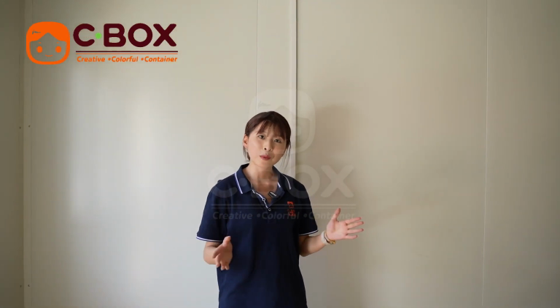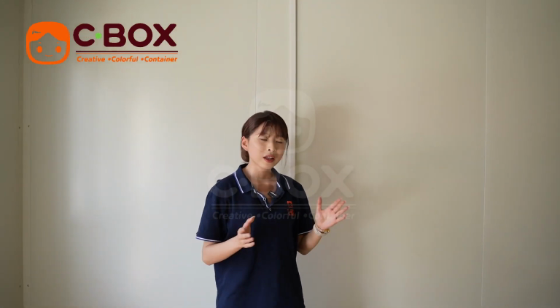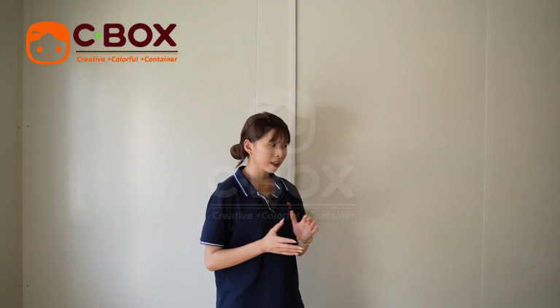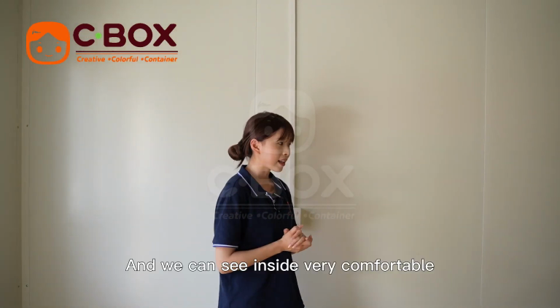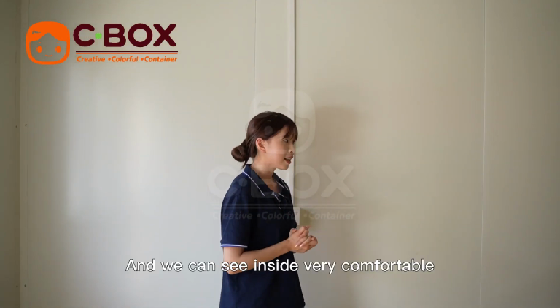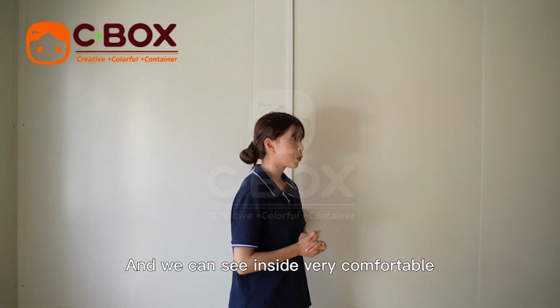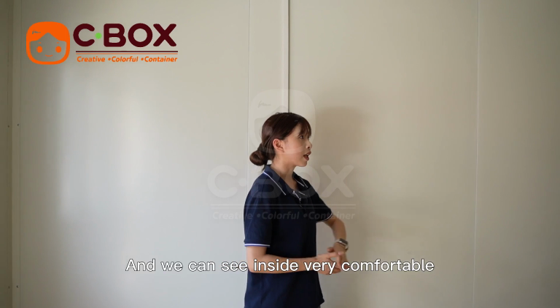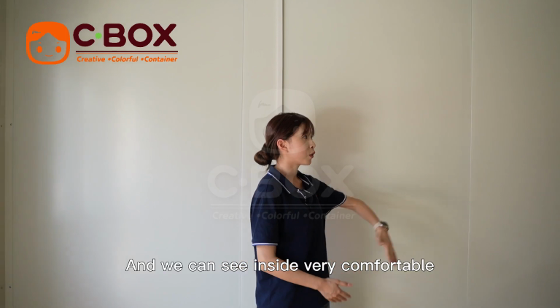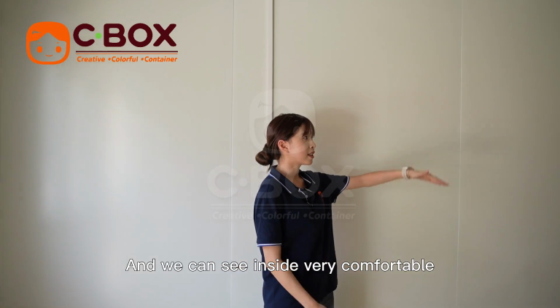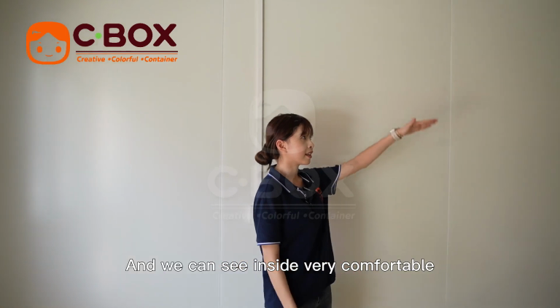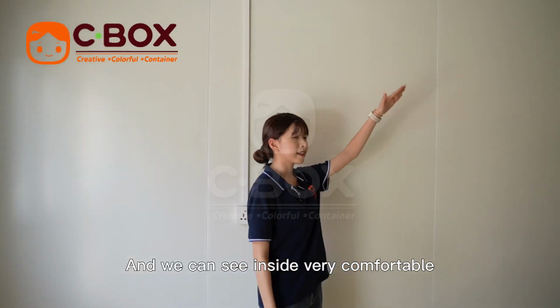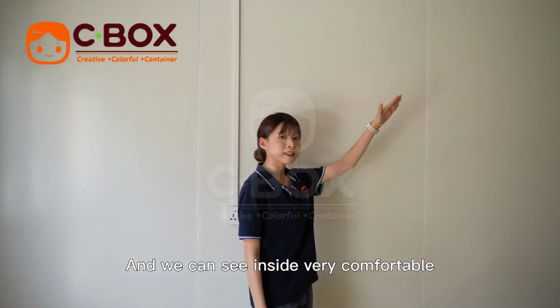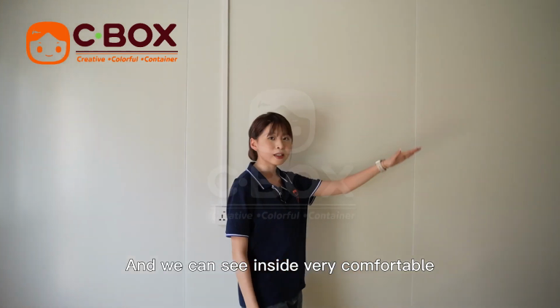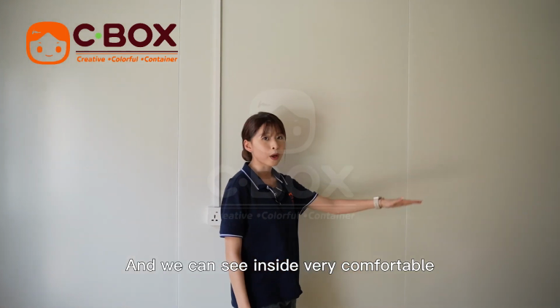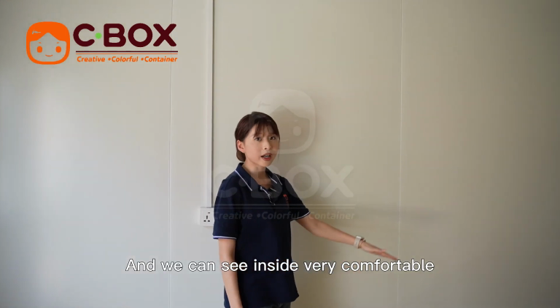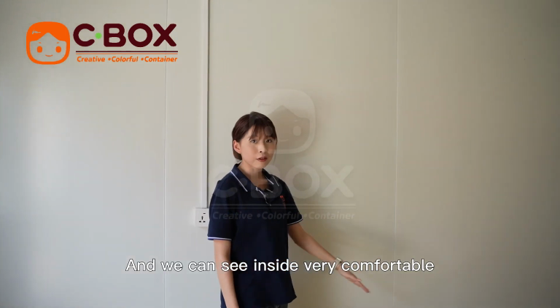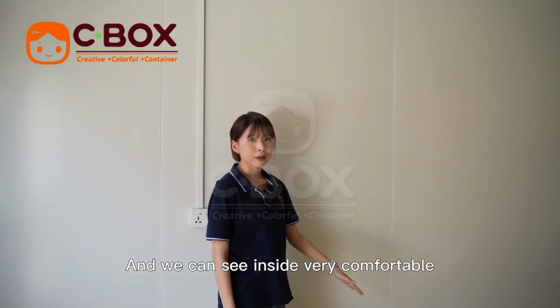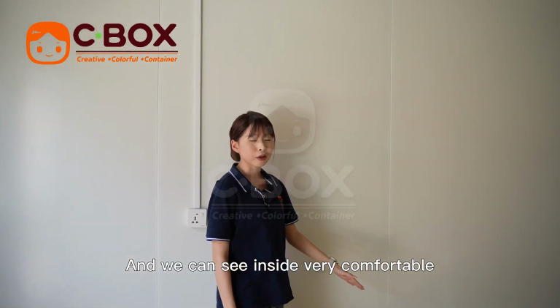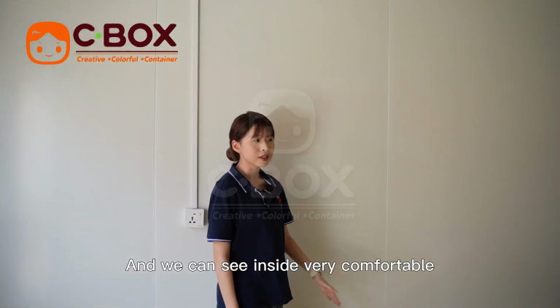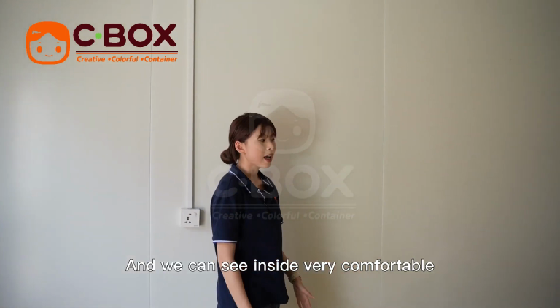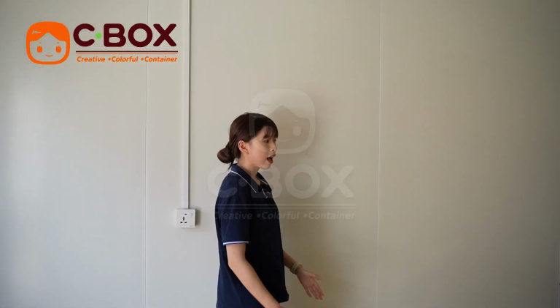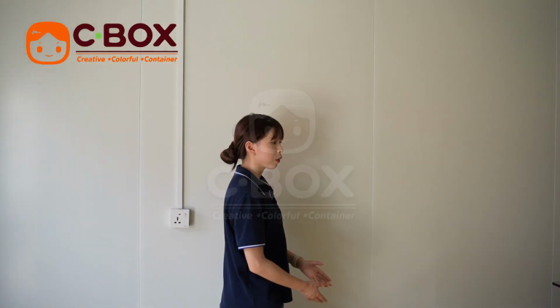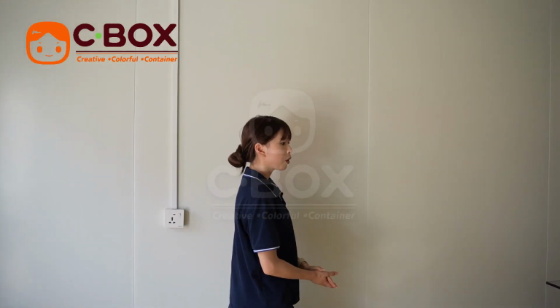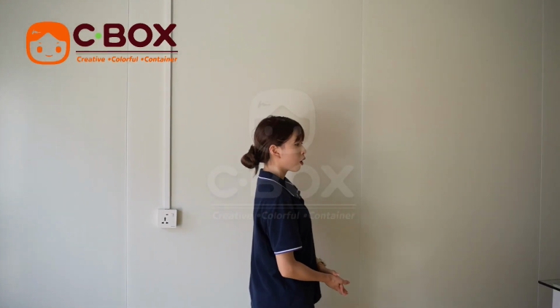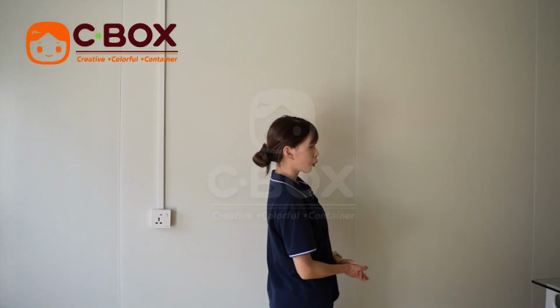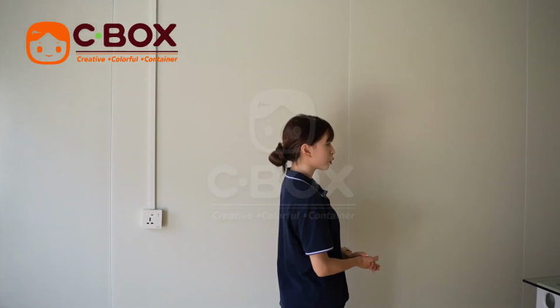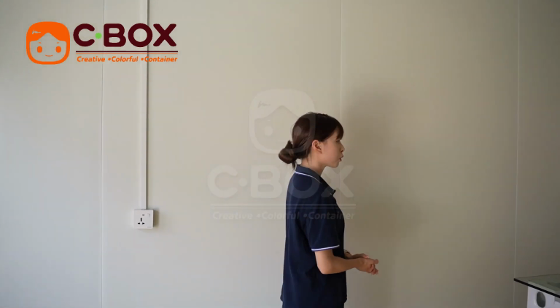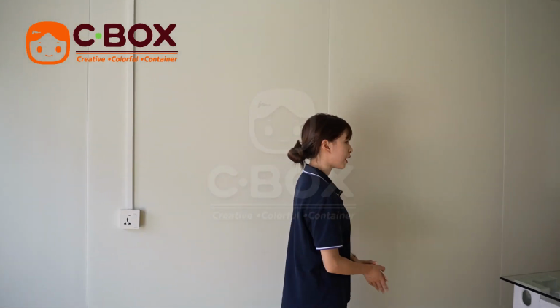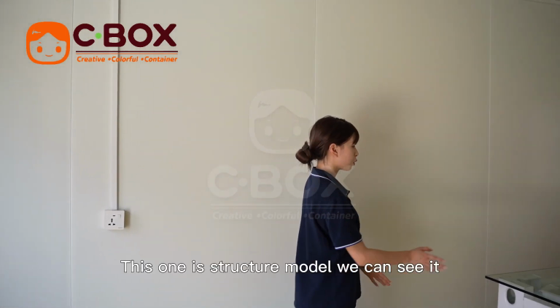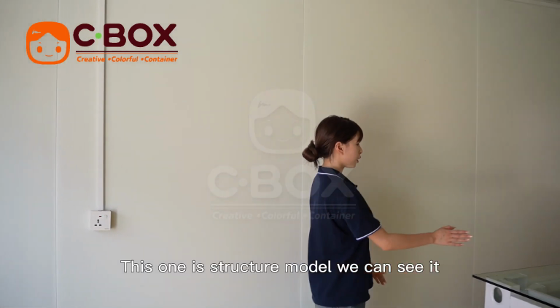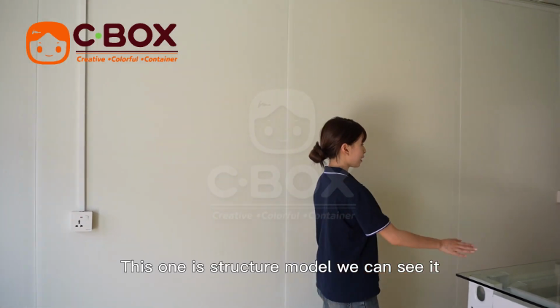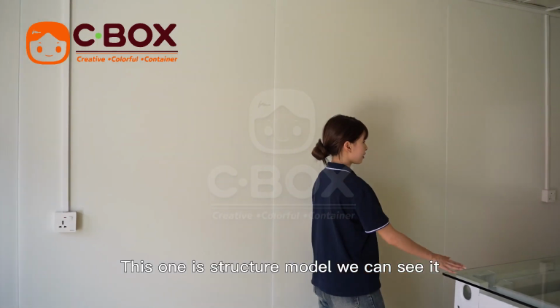And inside, we can notice the interior is very comfortable. And we go through it in two pieces.